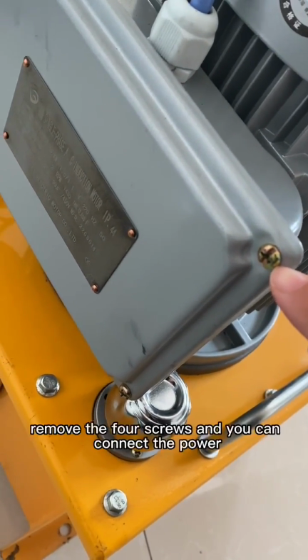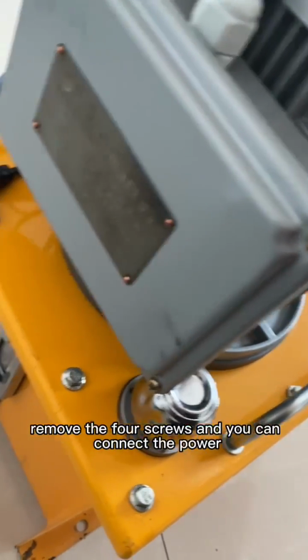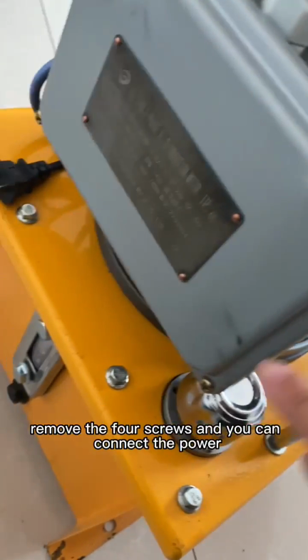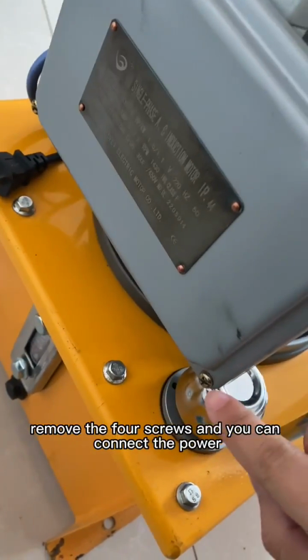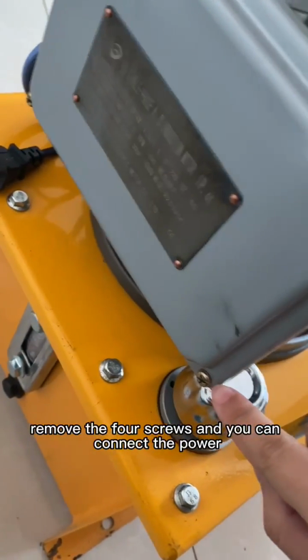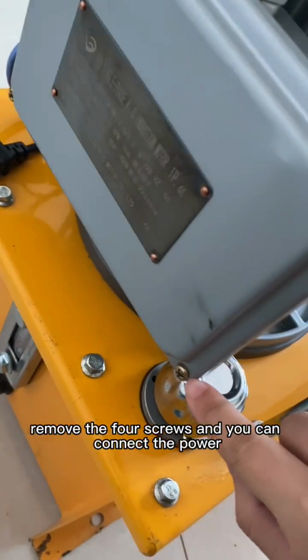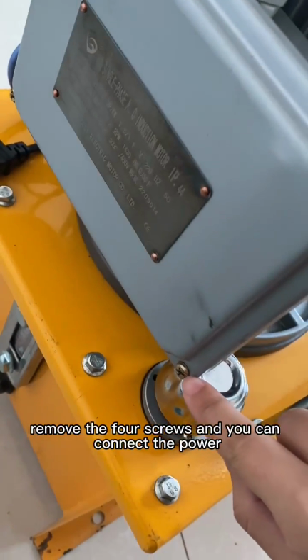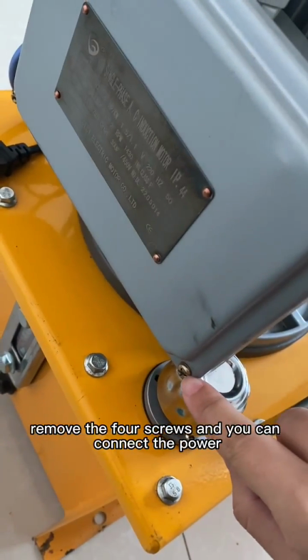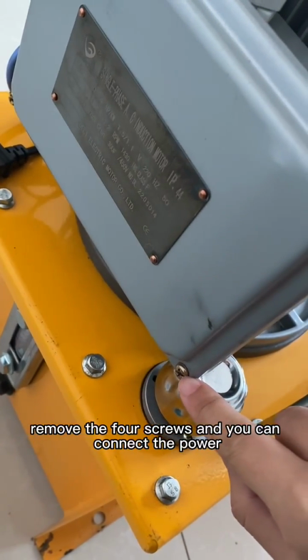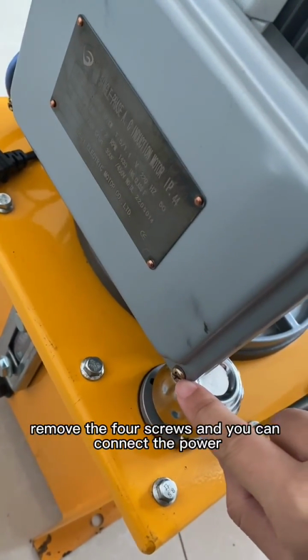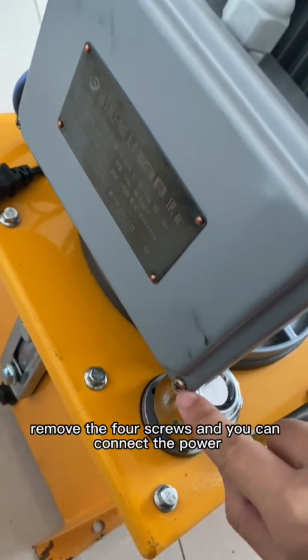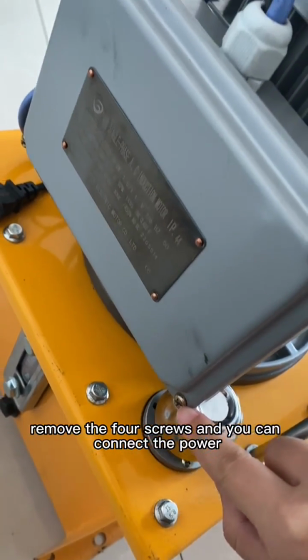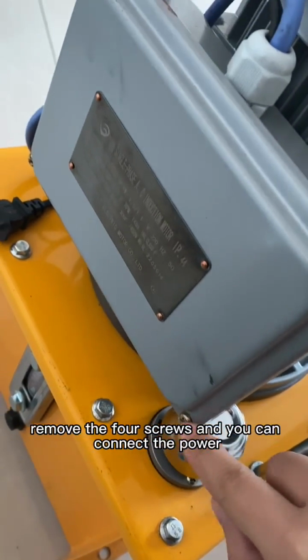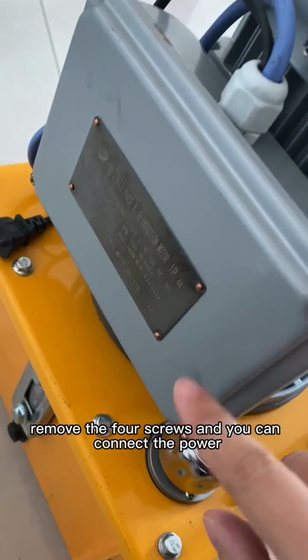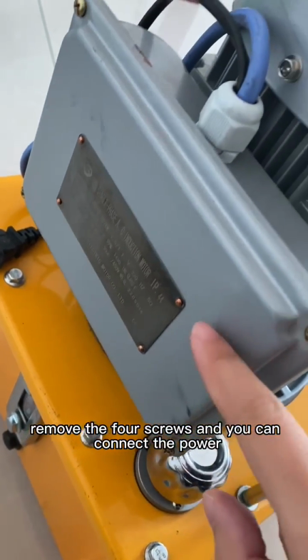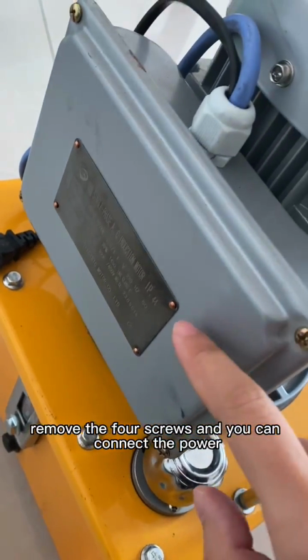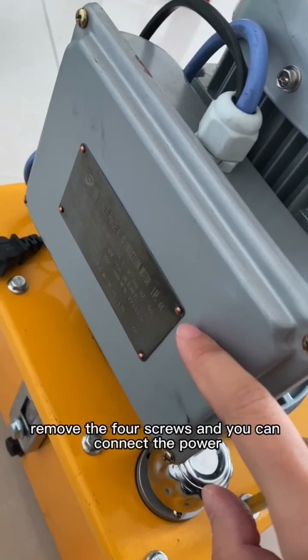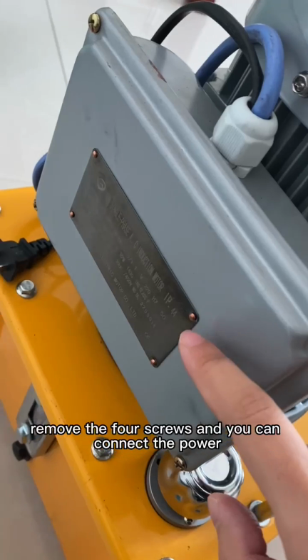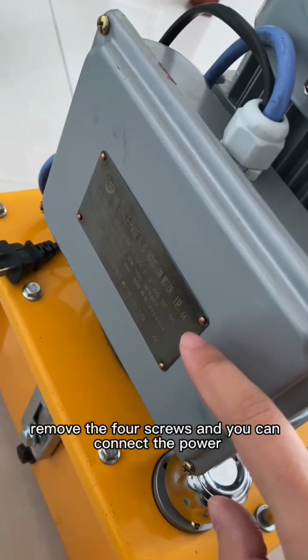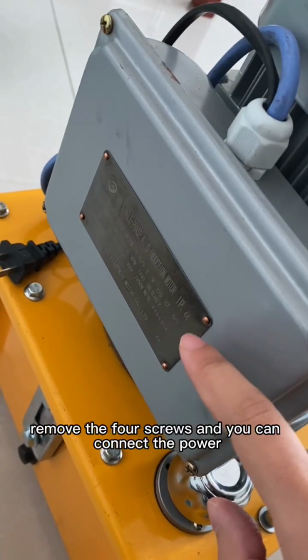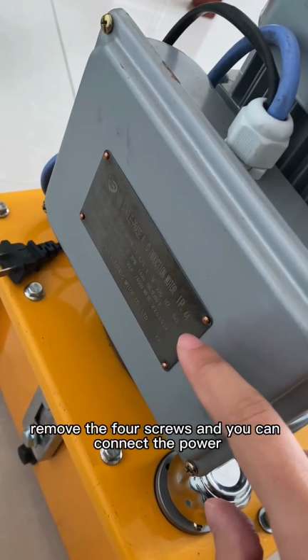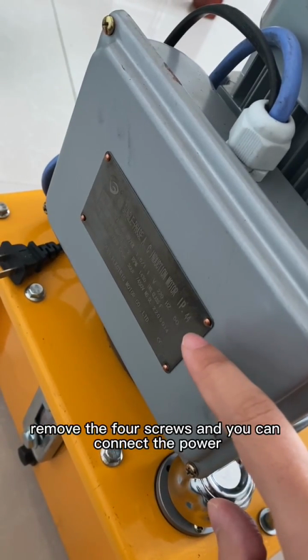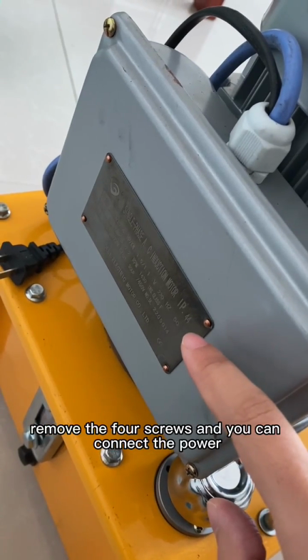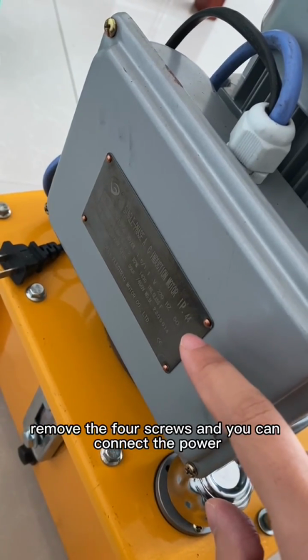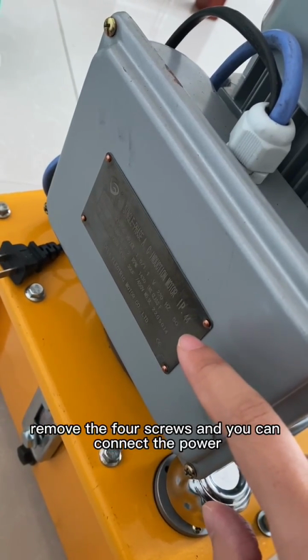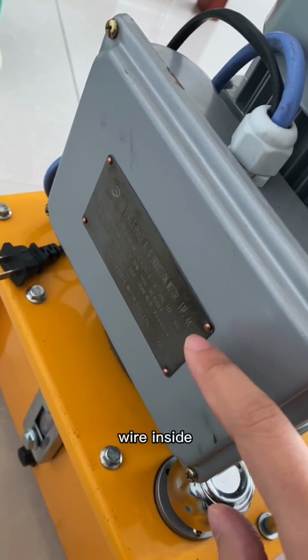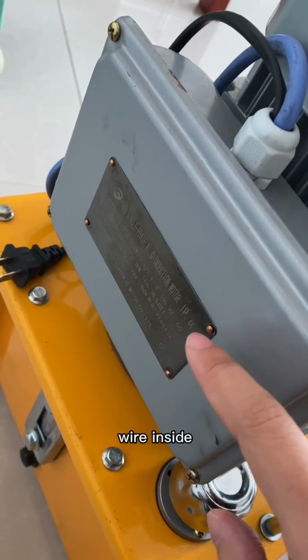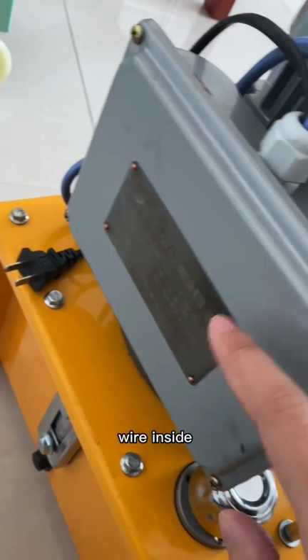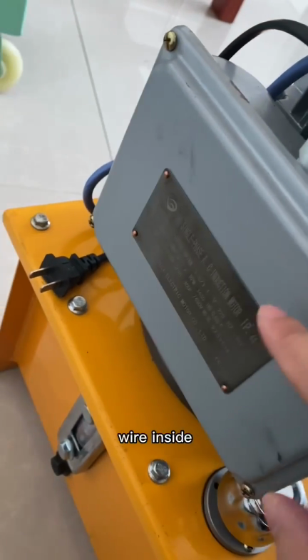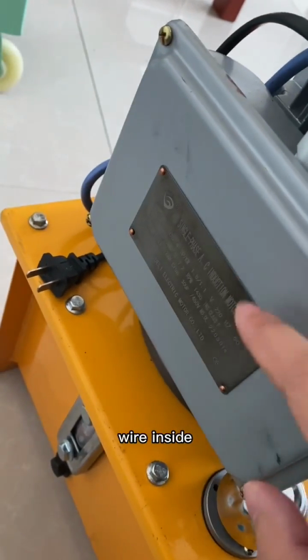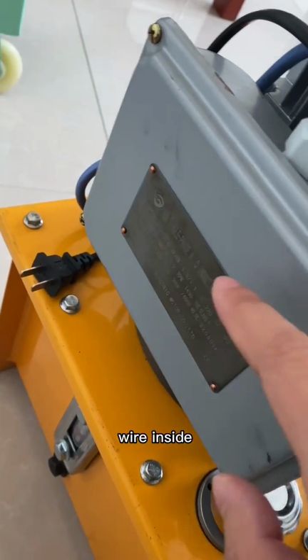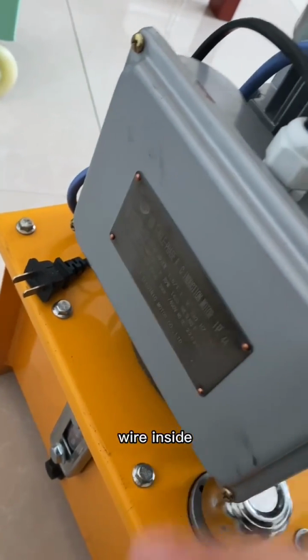Remove the four screws and you can connect the power wheel inside.